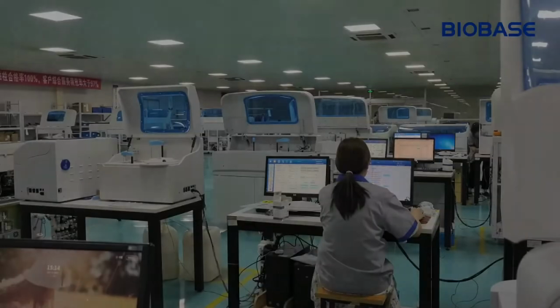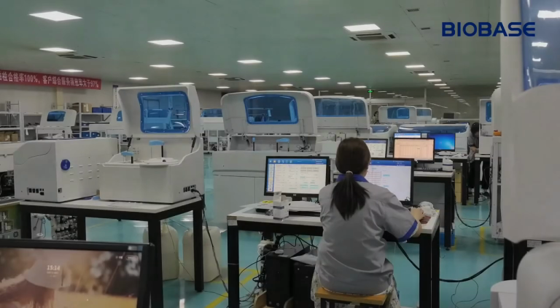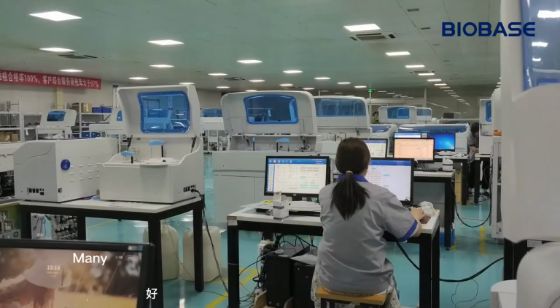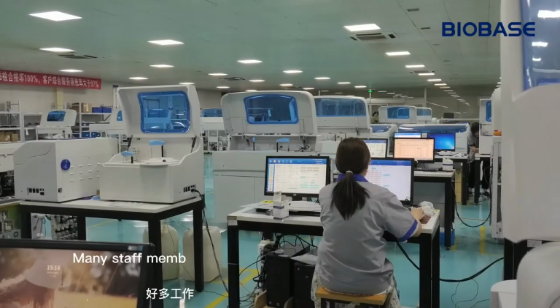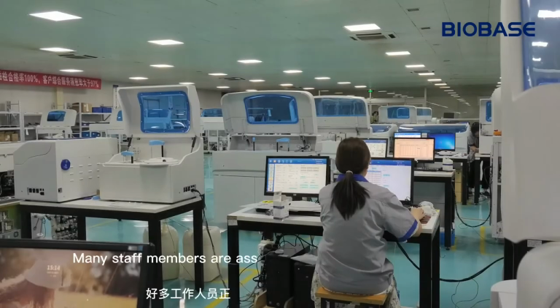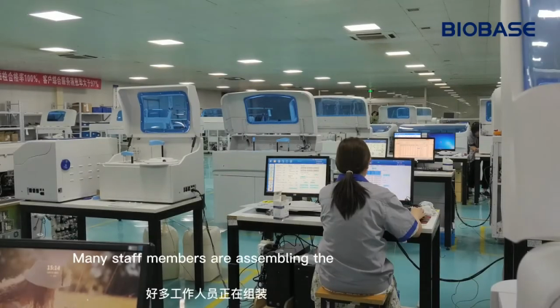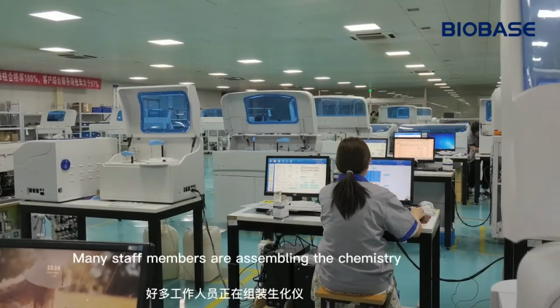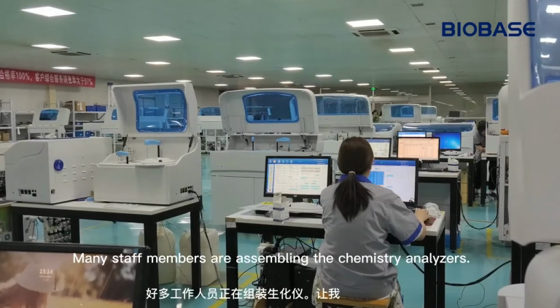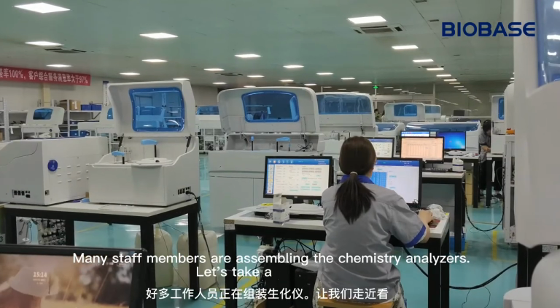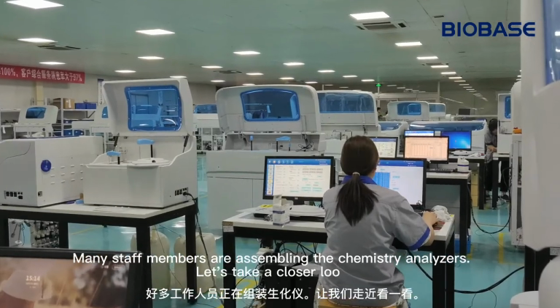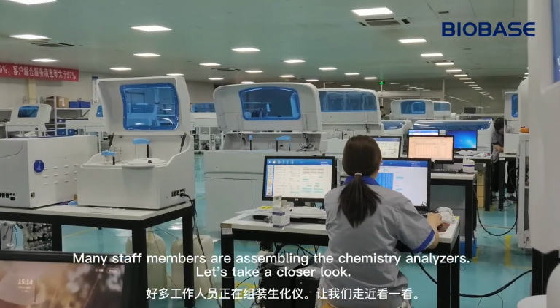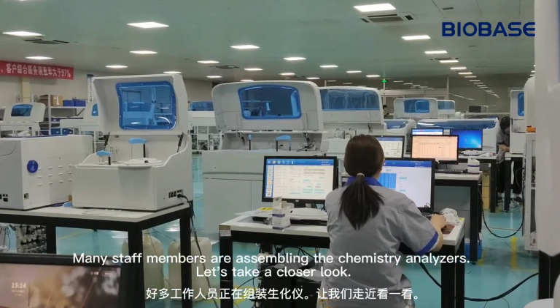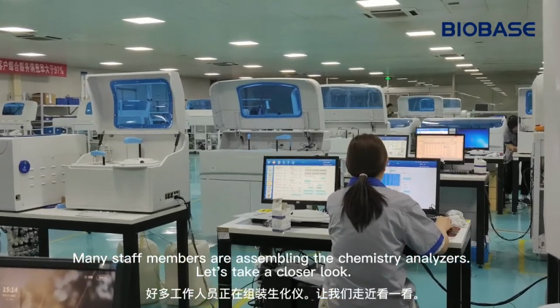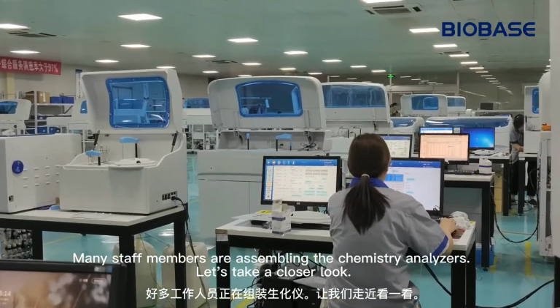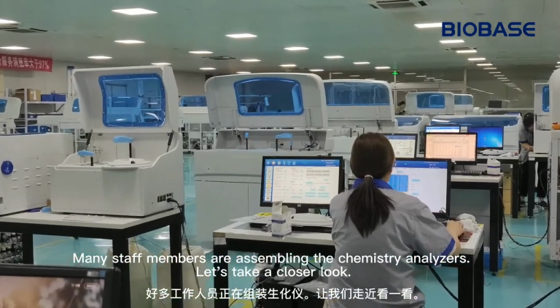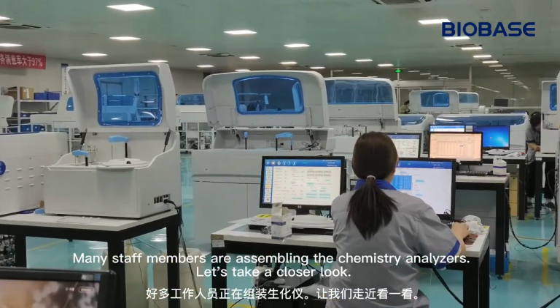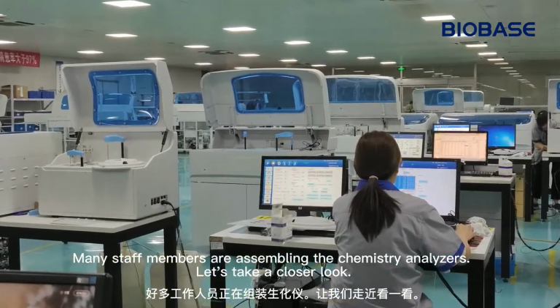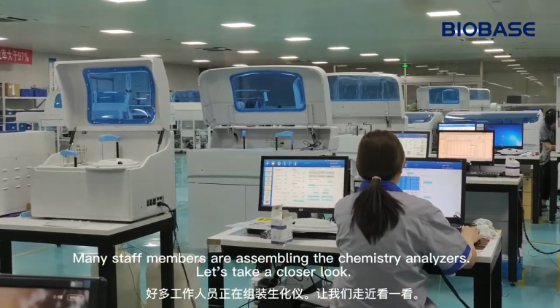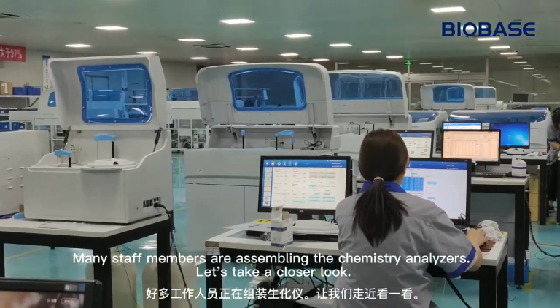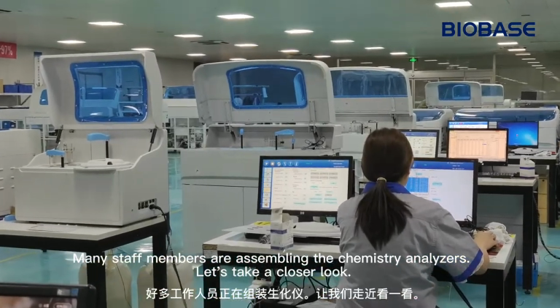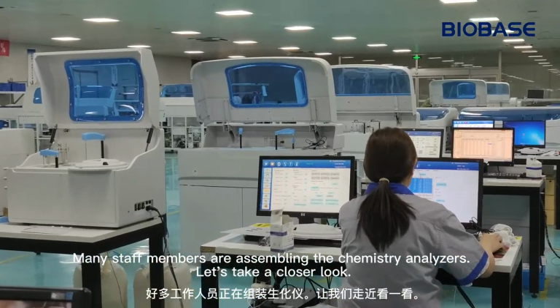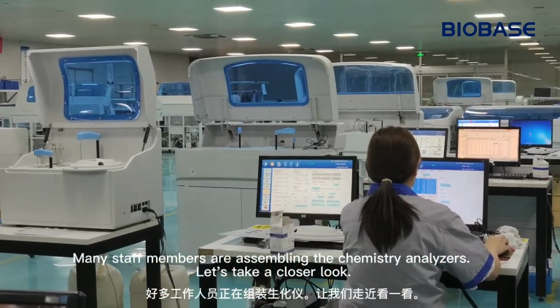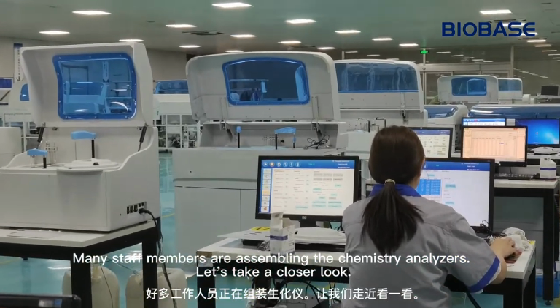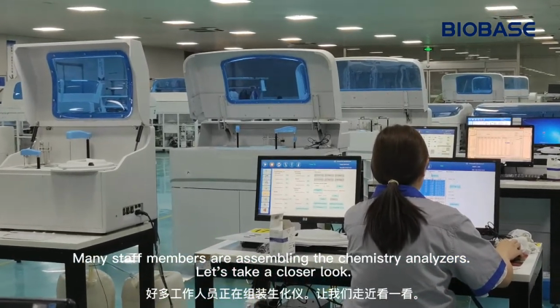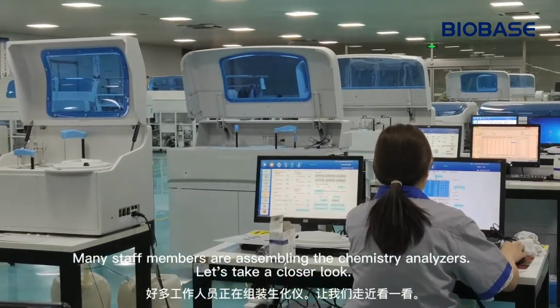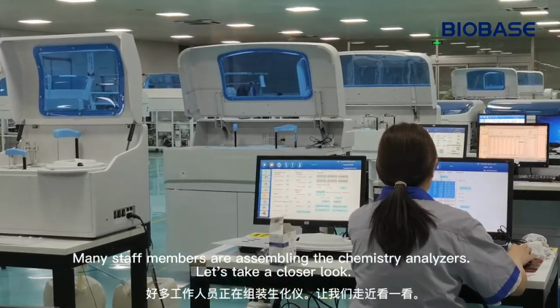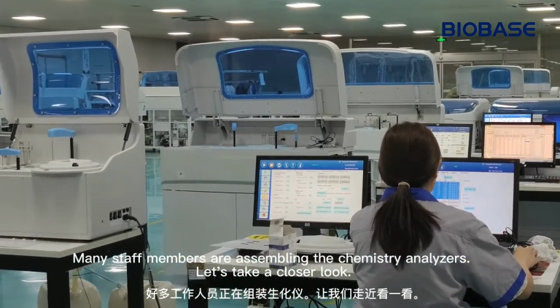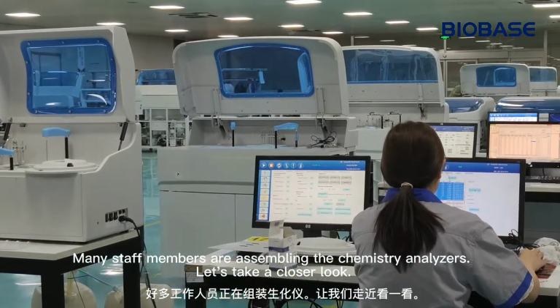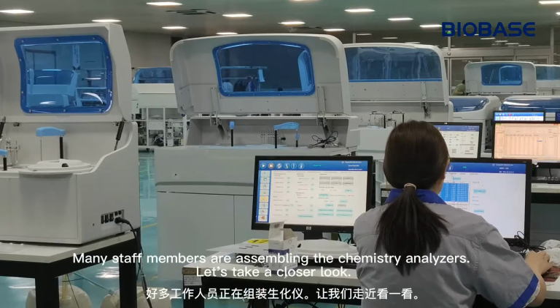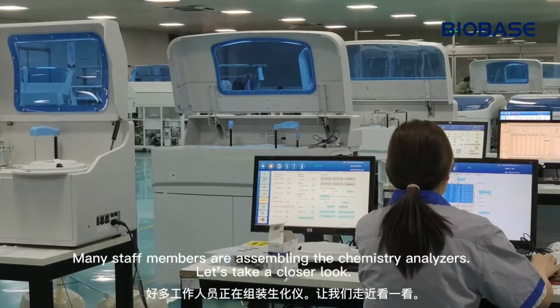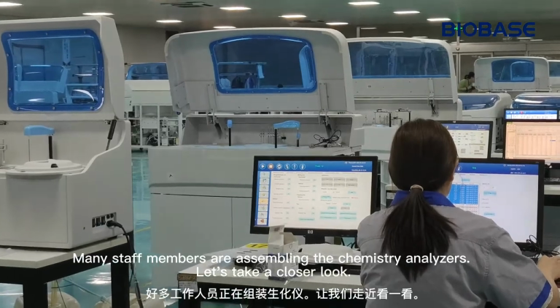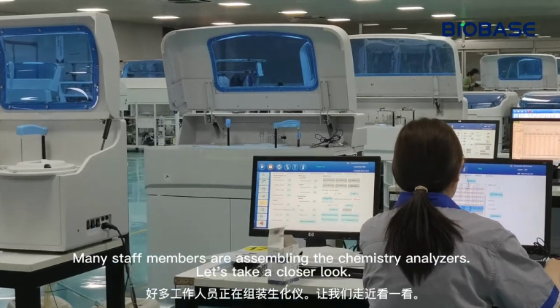Many staff members are assembling the Chemistry Analyzers. Let us take a closer look.